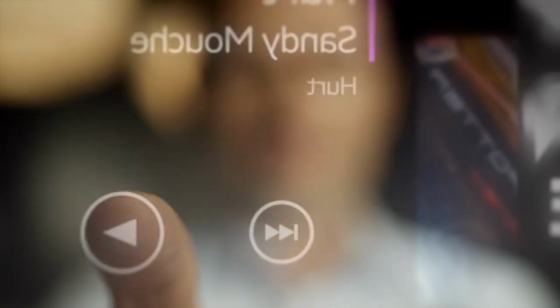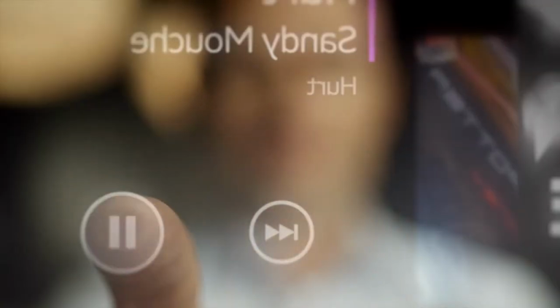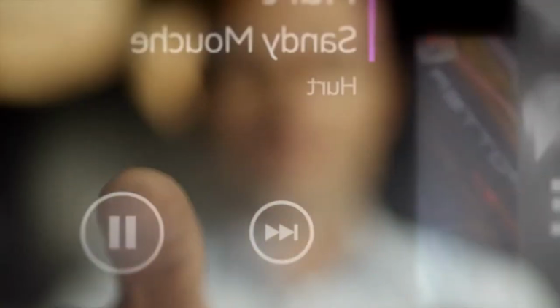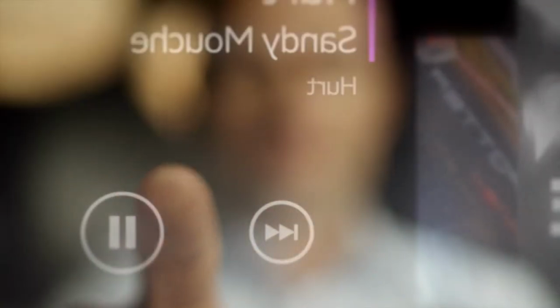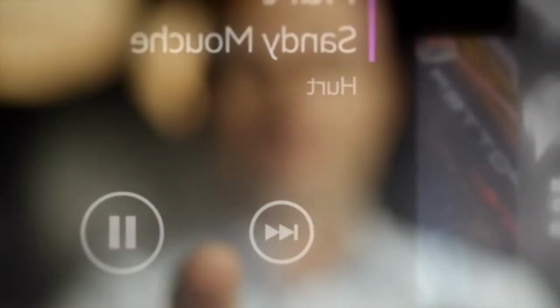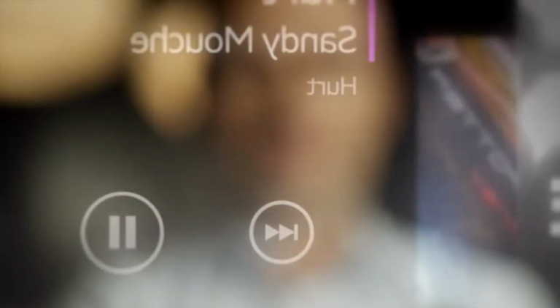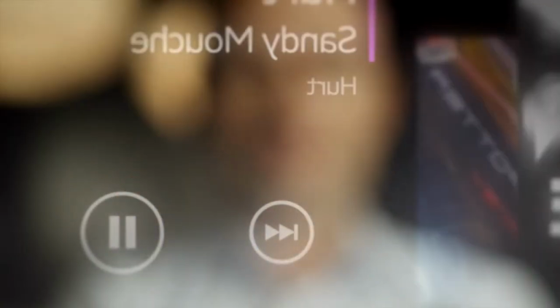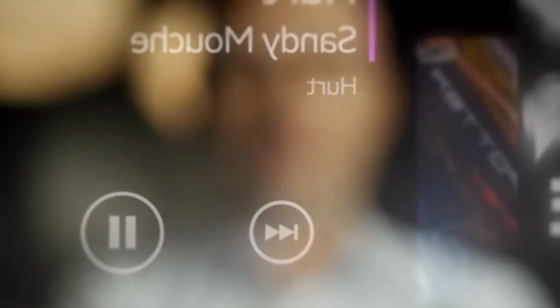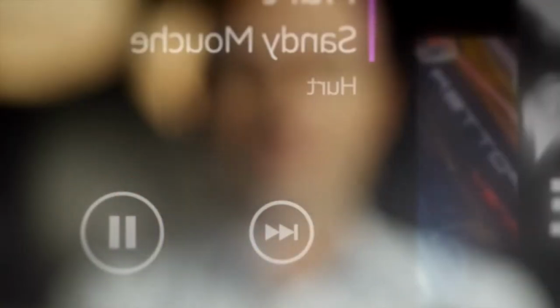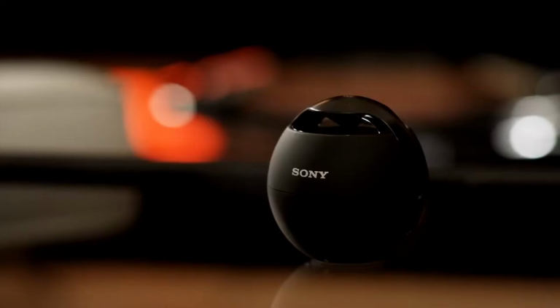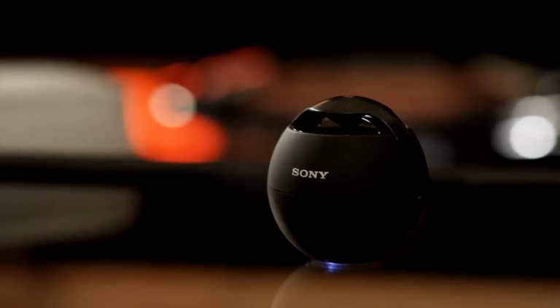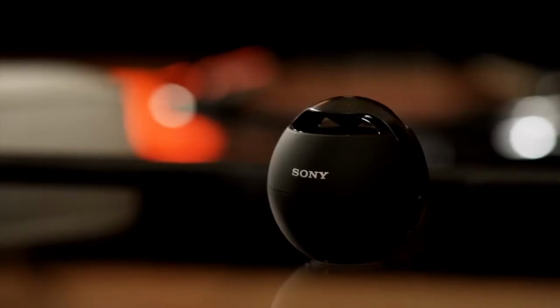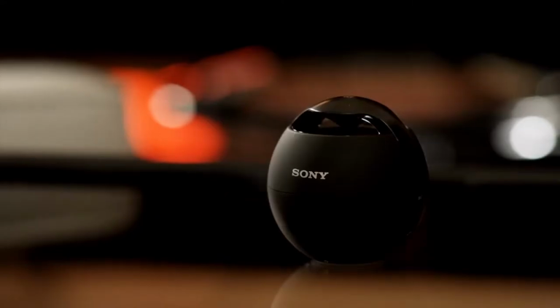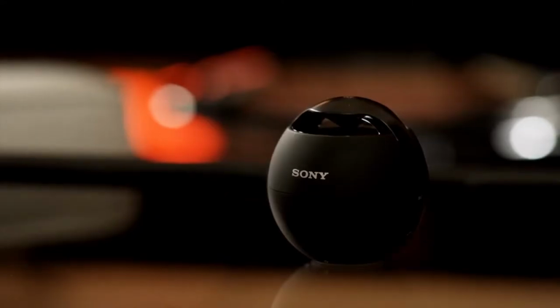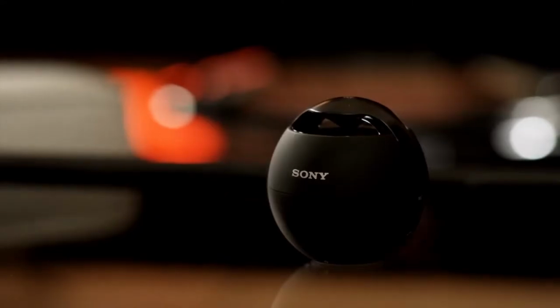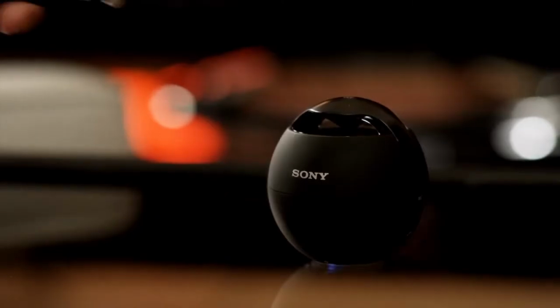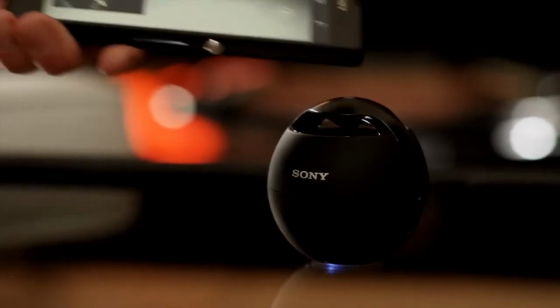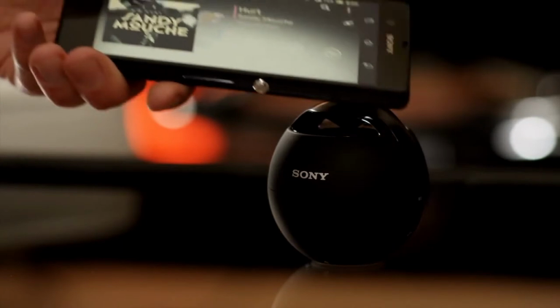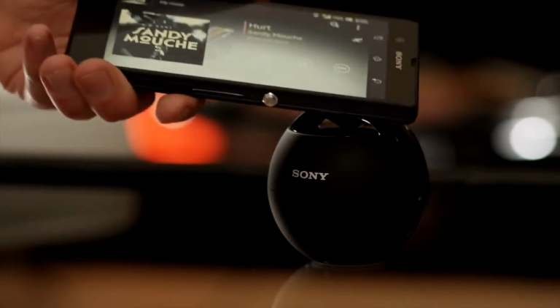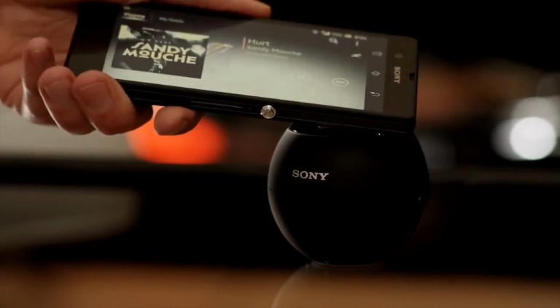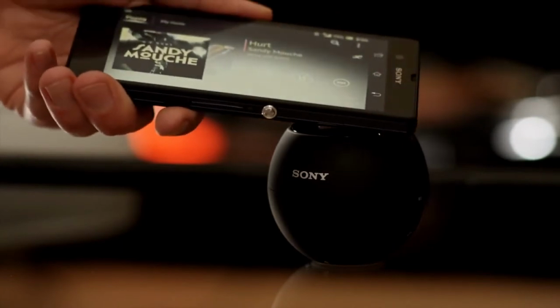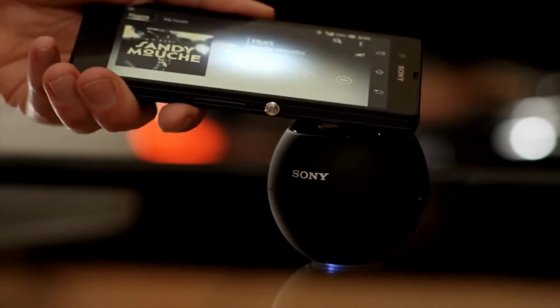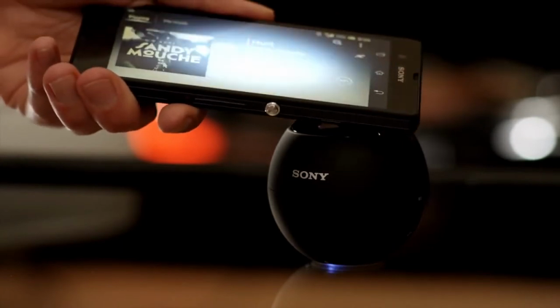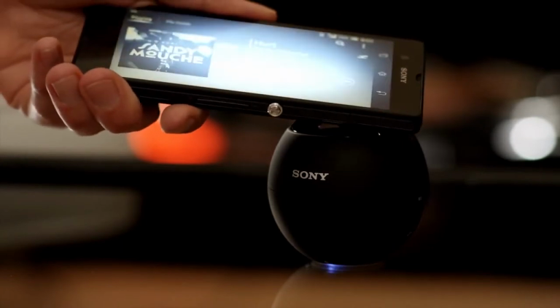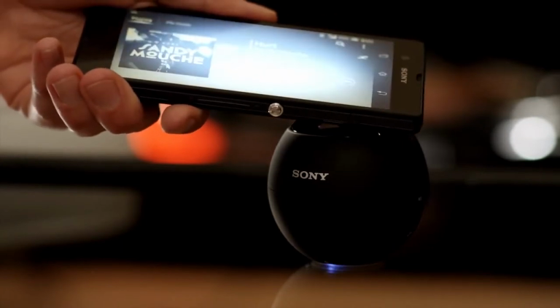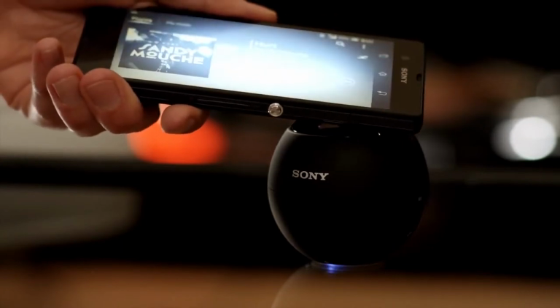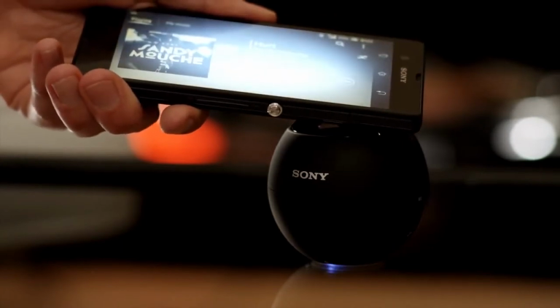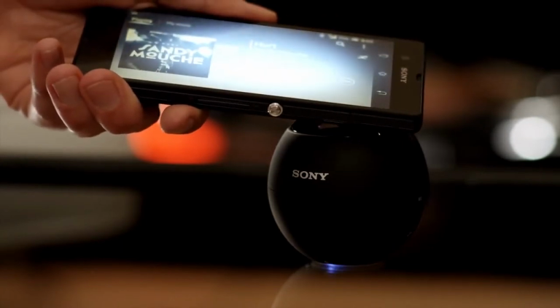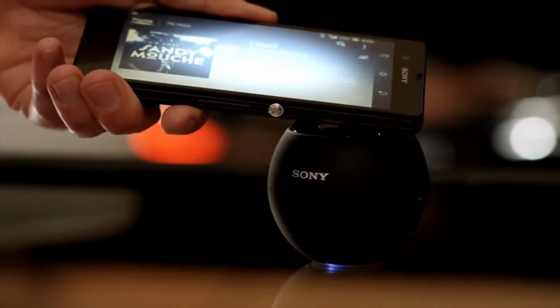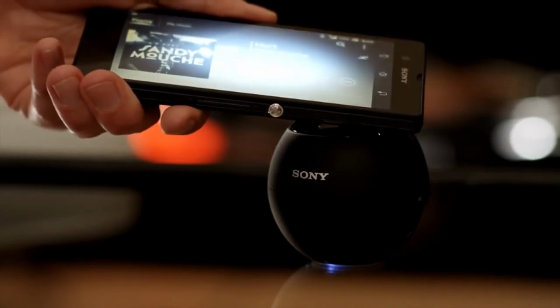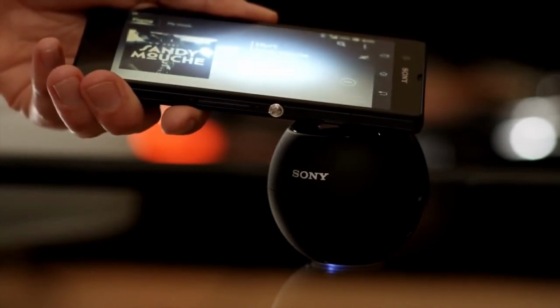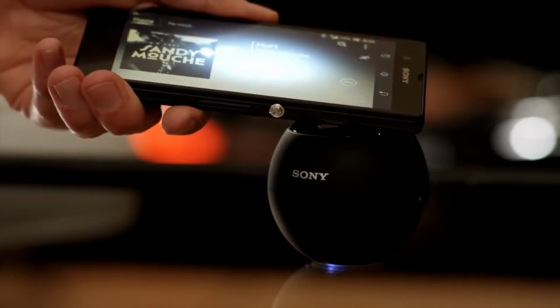Start the Walkman player. Connect with just one touch, and listen out loud through a wireless speaker.